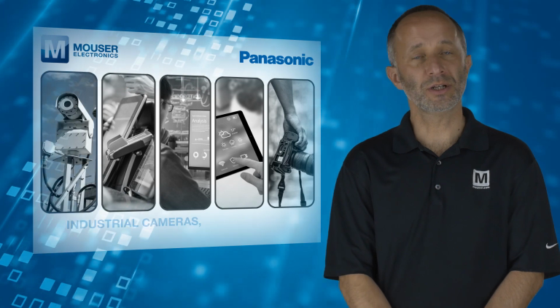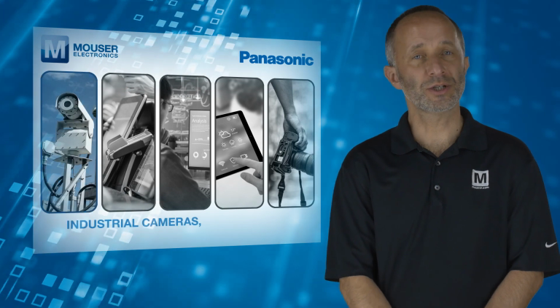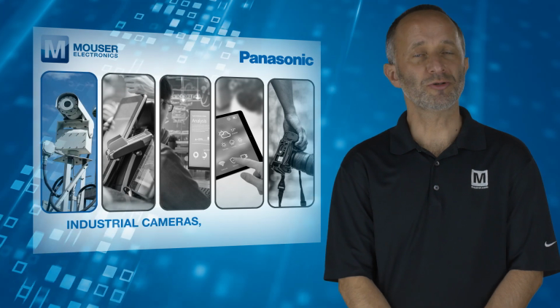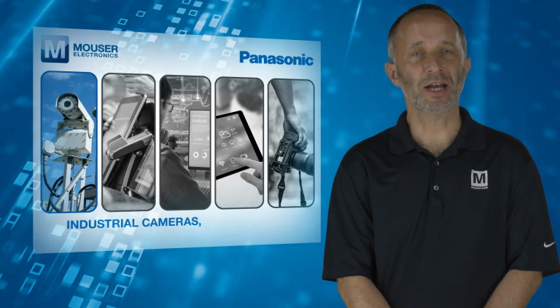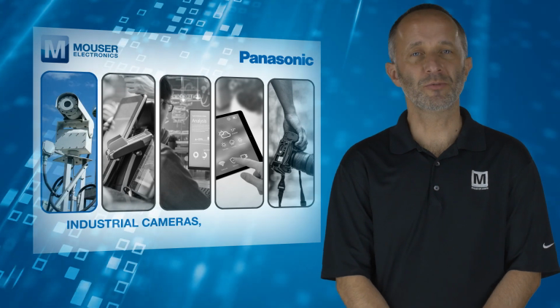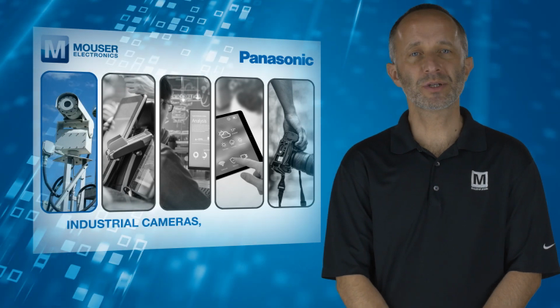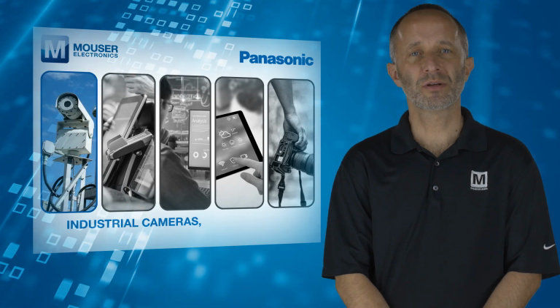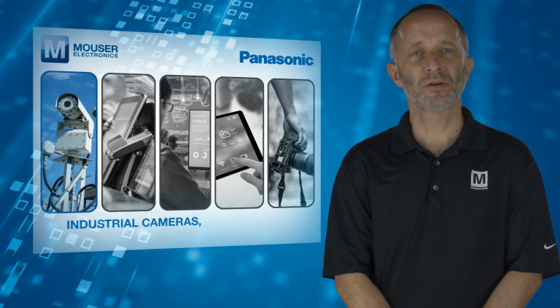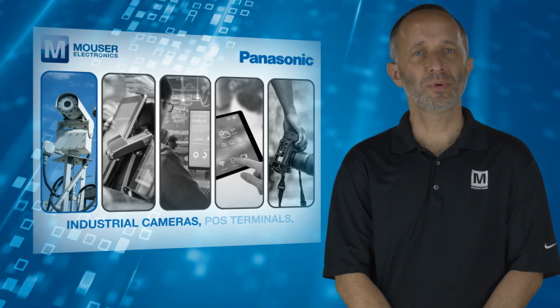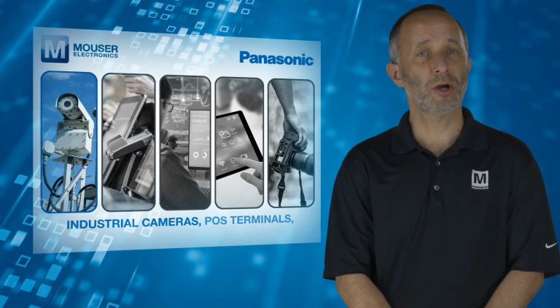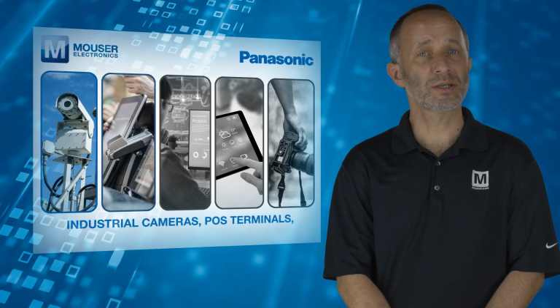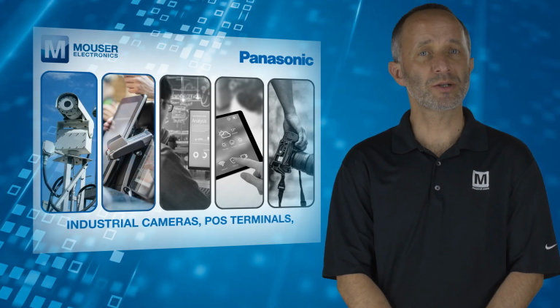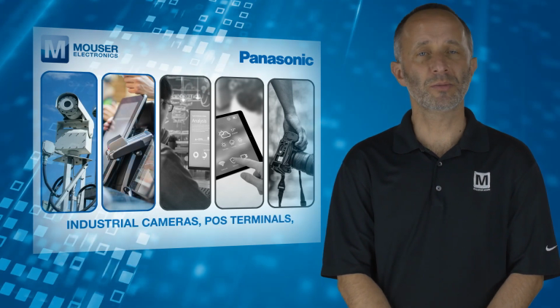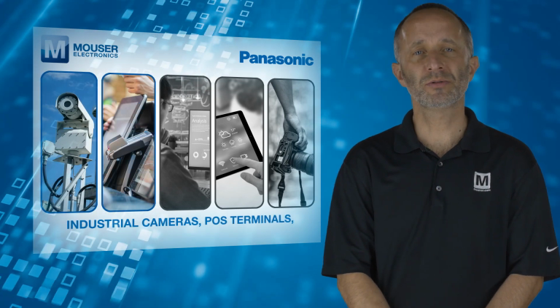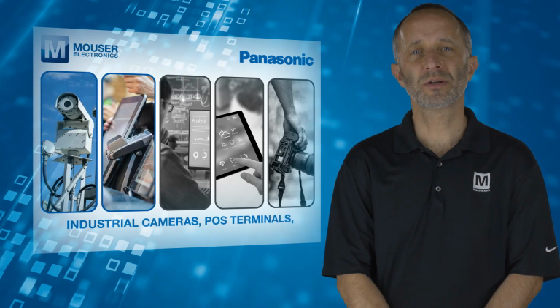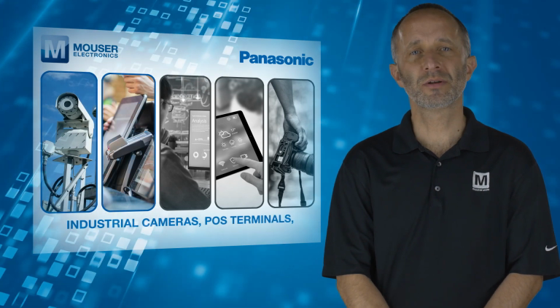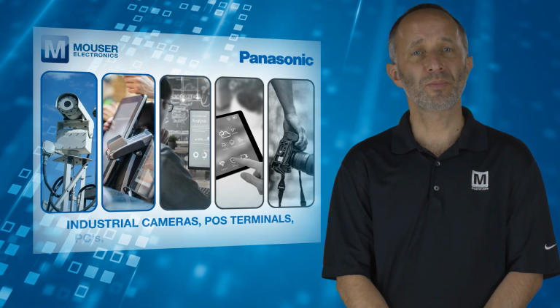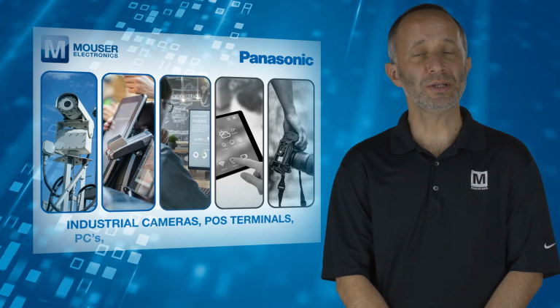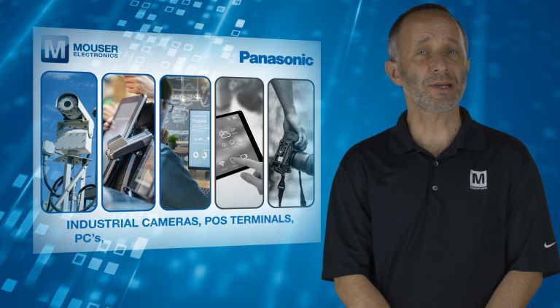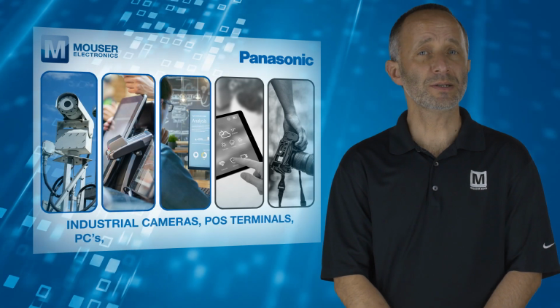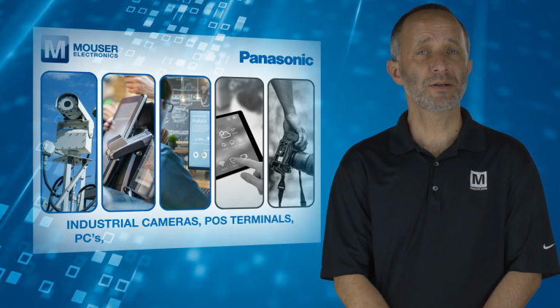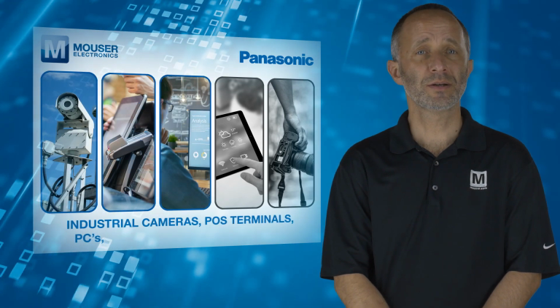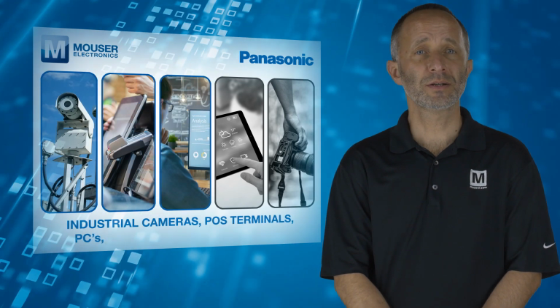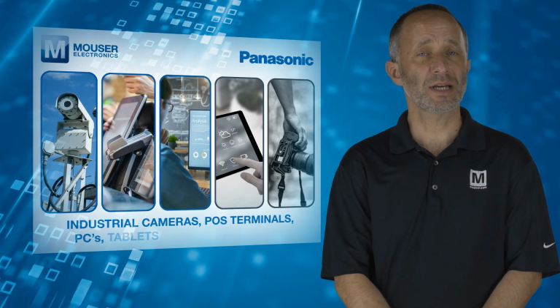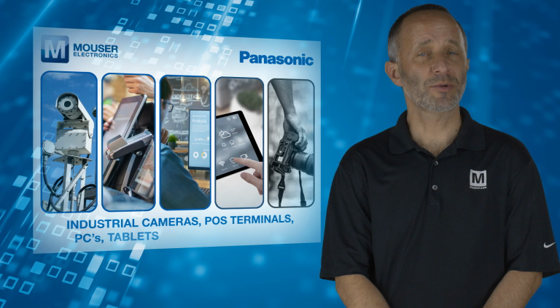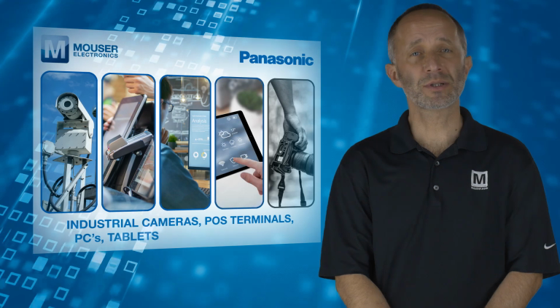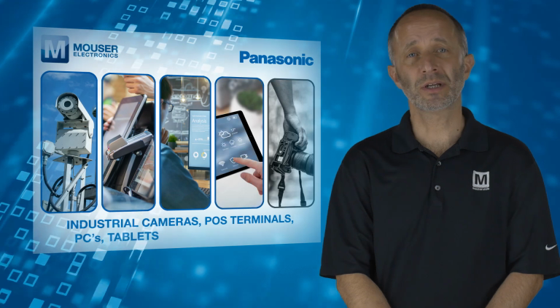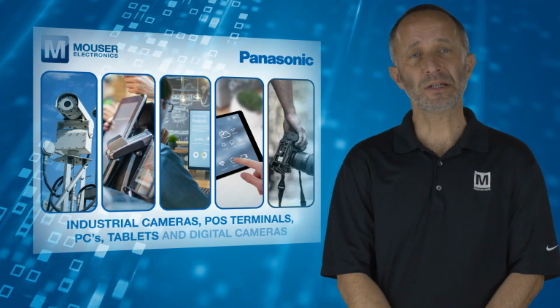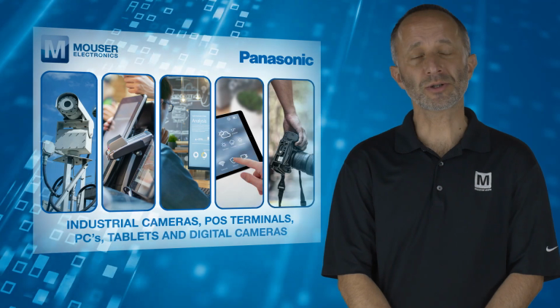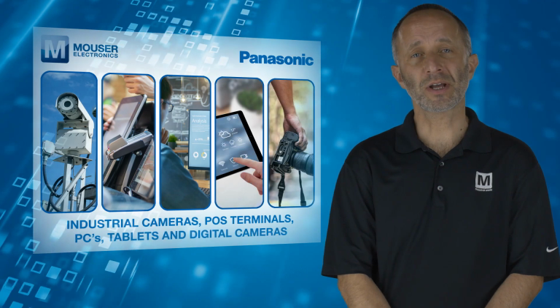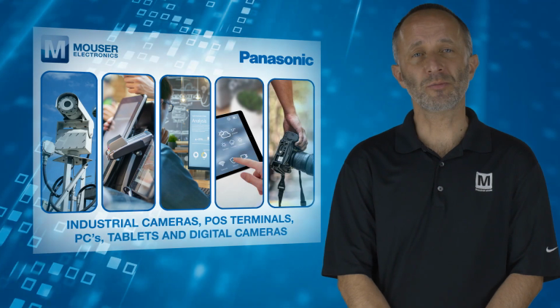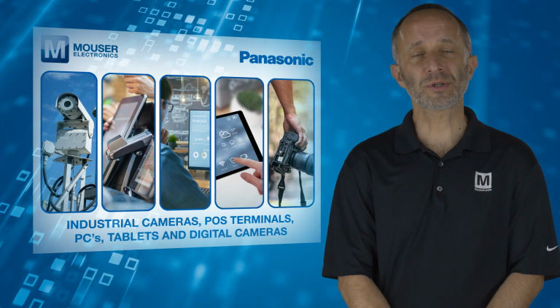Typical applications include industrial cameras, POS terminals, PCs, tablets and digital cameras.